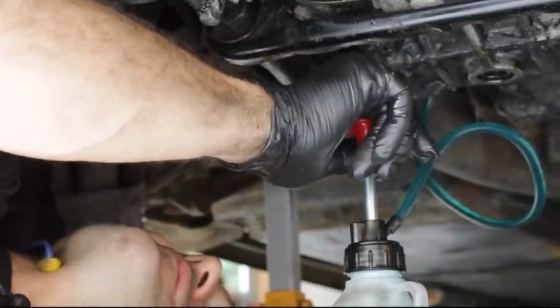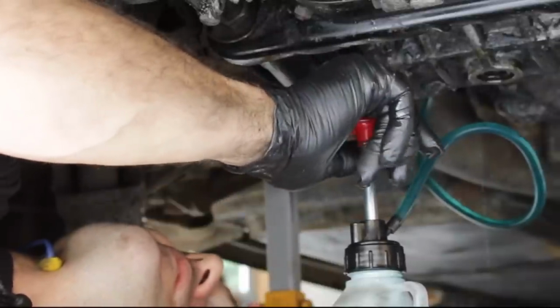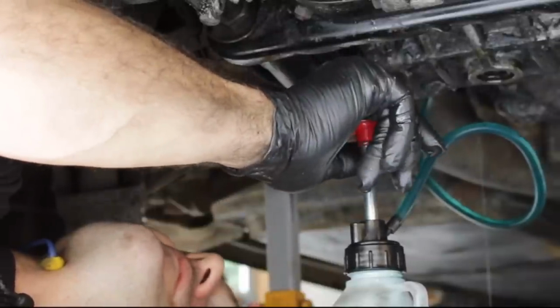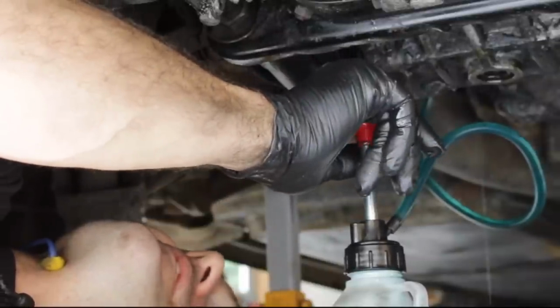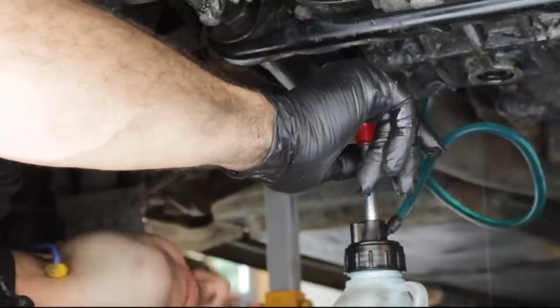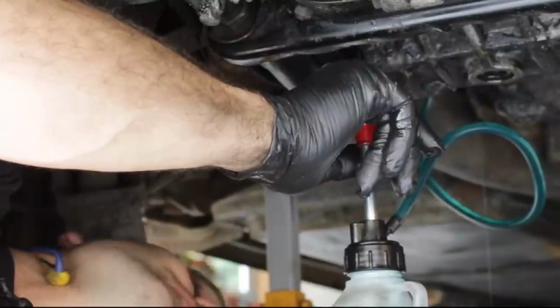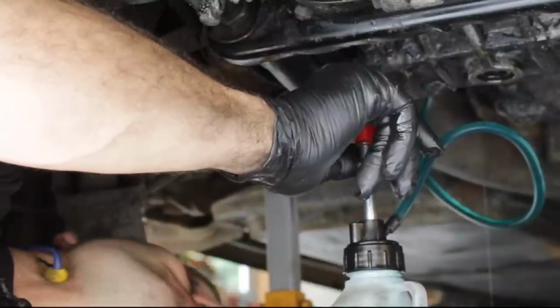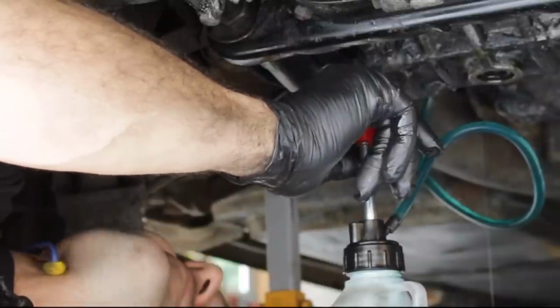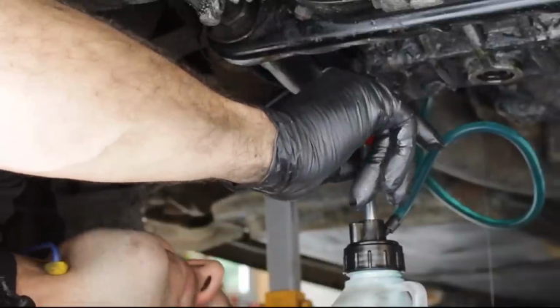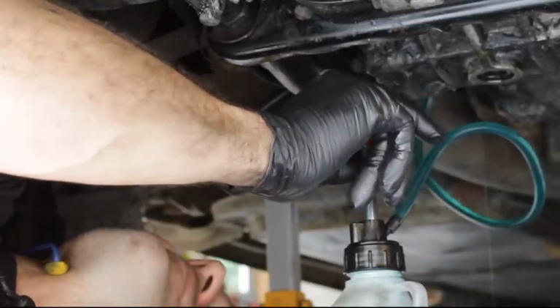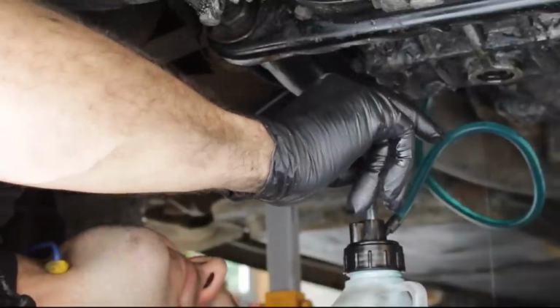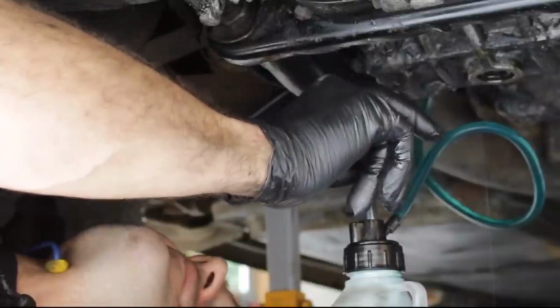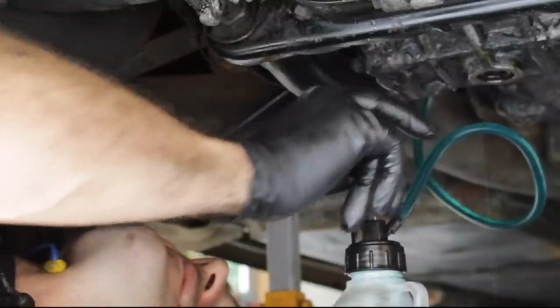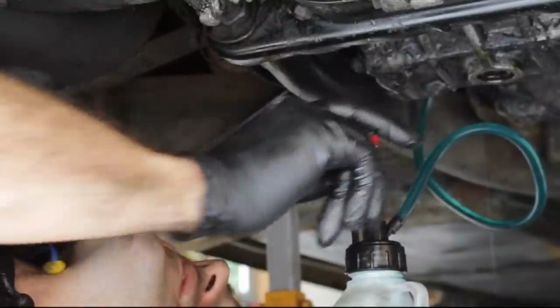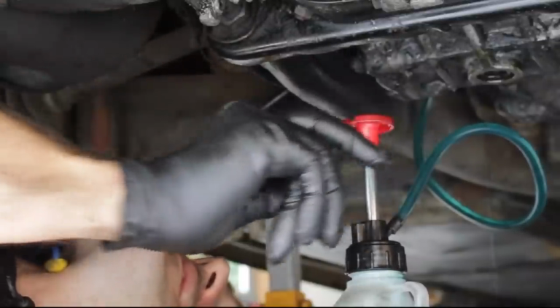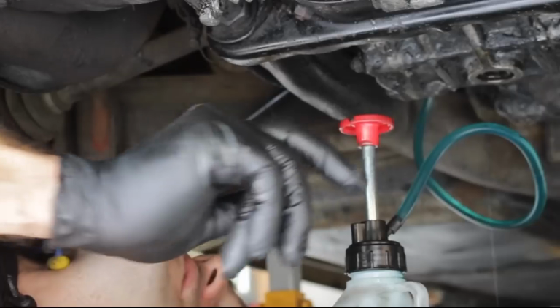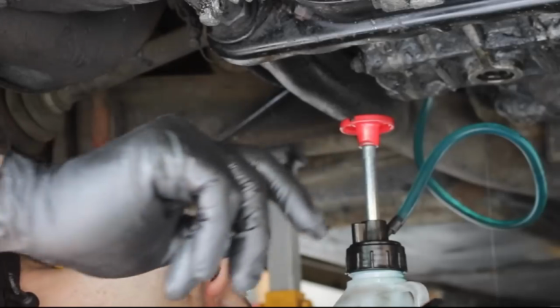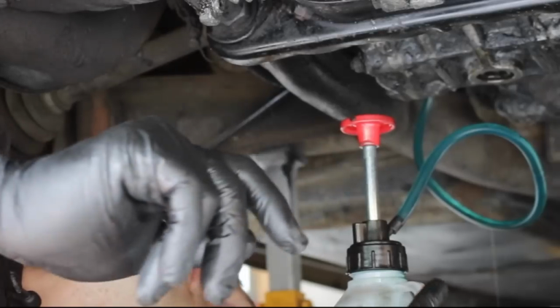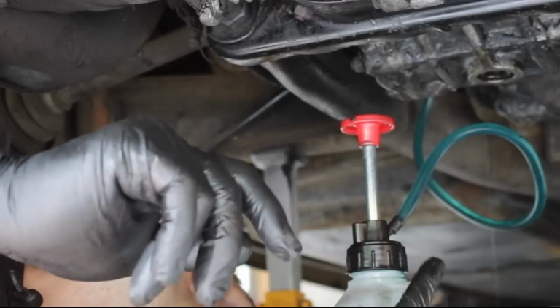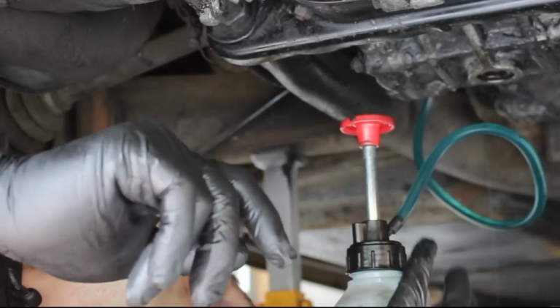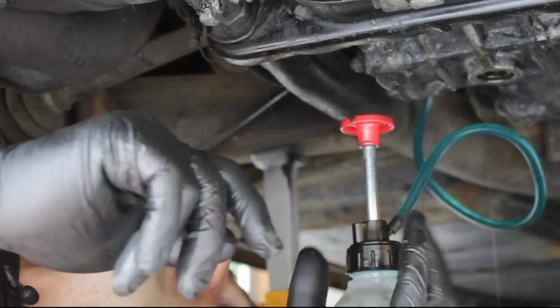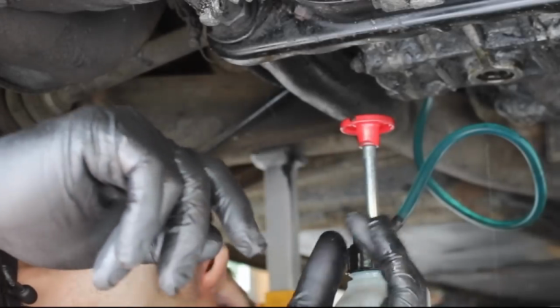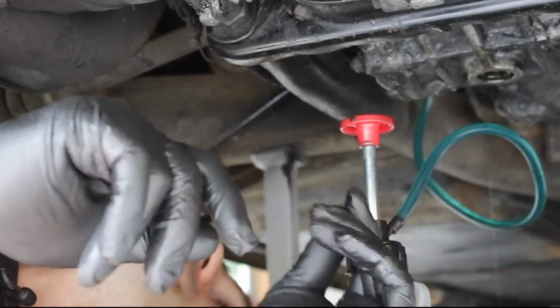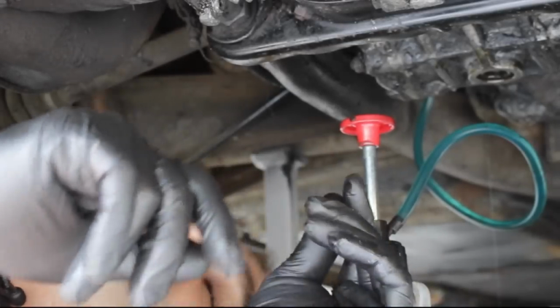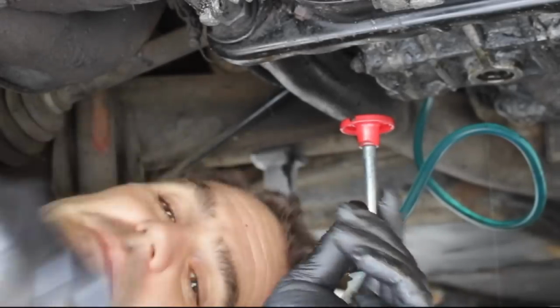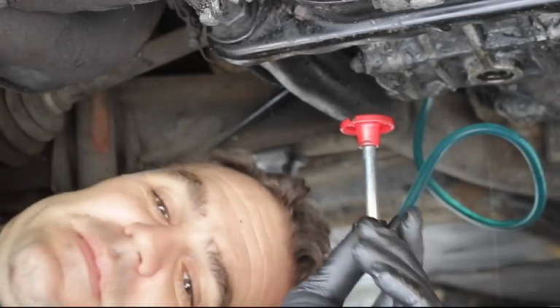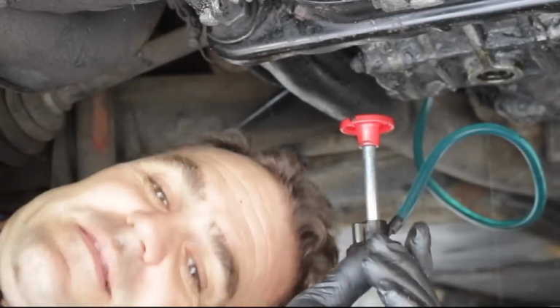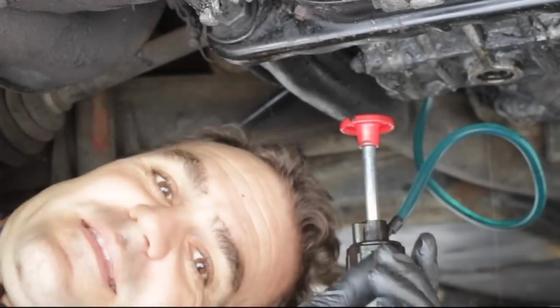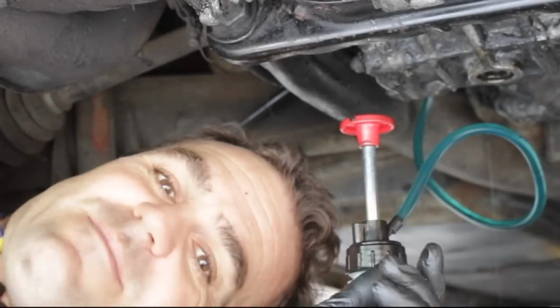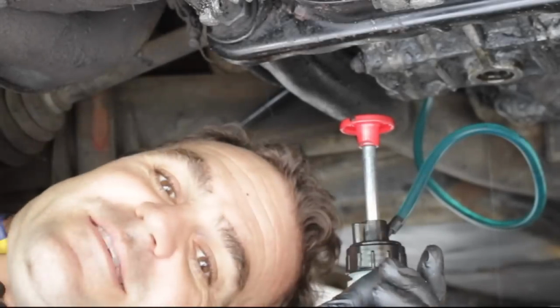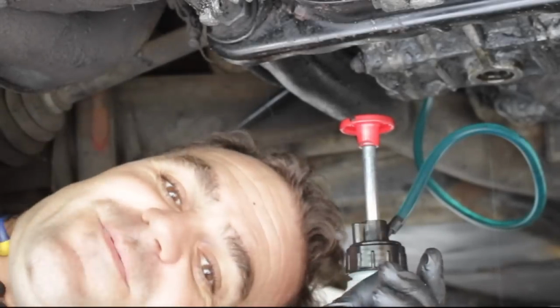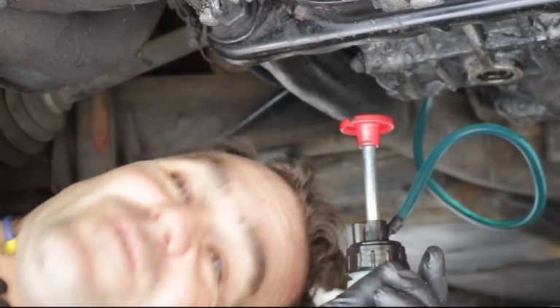It's torqued up to 15 foot pounds of torque. Now I need to get up in the side here with my pump and start pumping some oil in — basically you know you're full when it starts overflowing. There we go, she's overflowing and that means it's full.